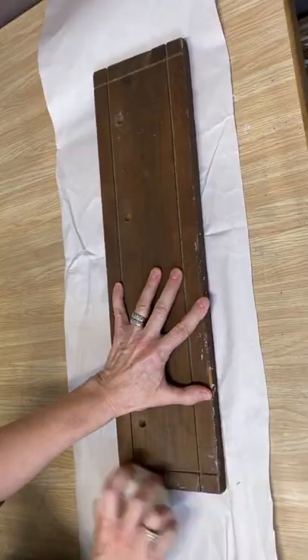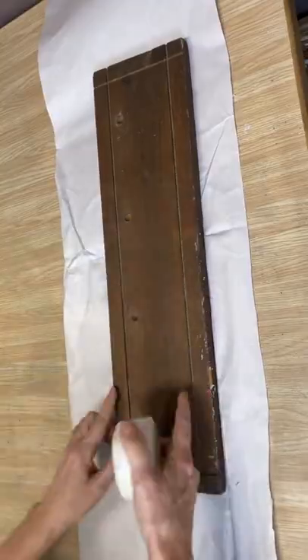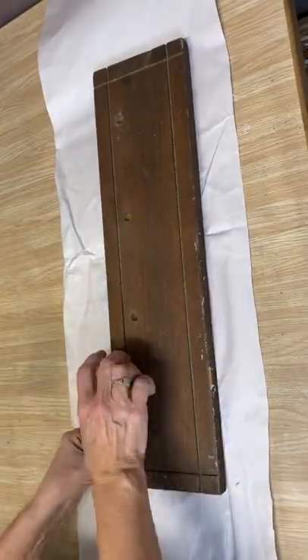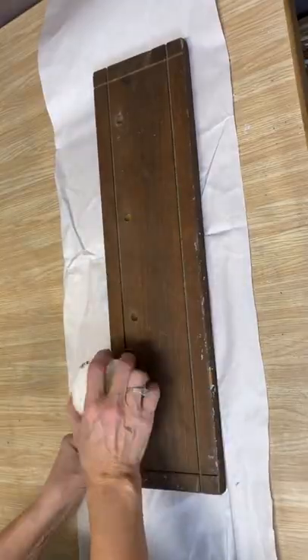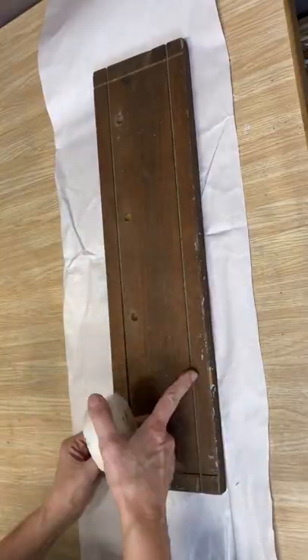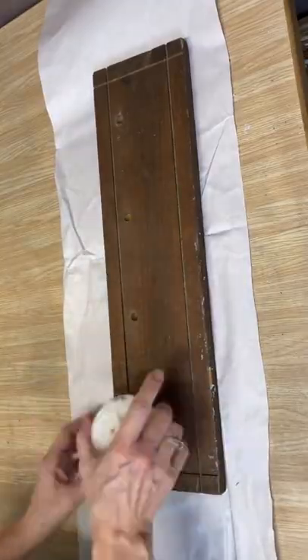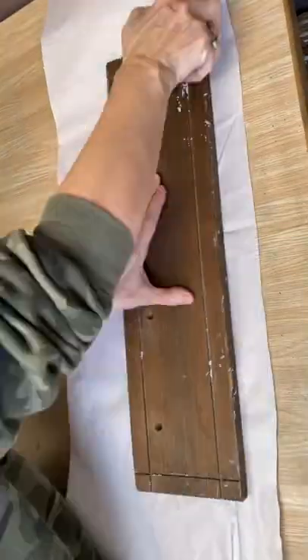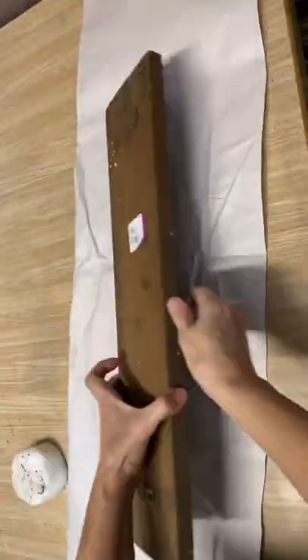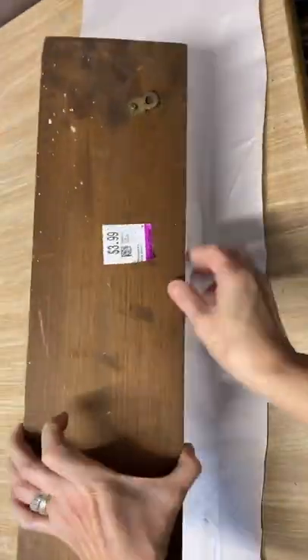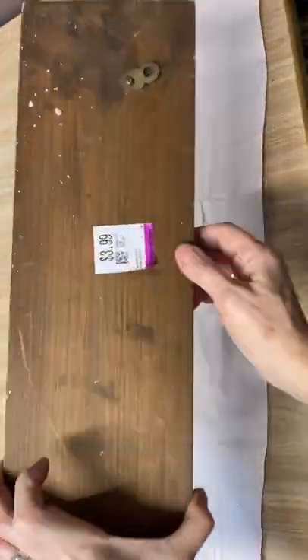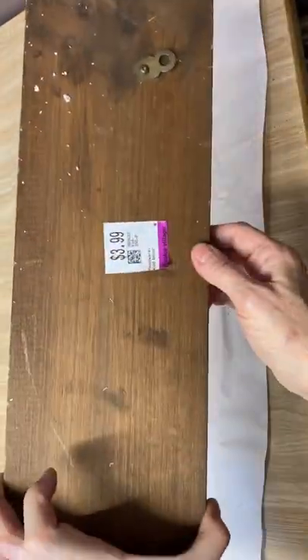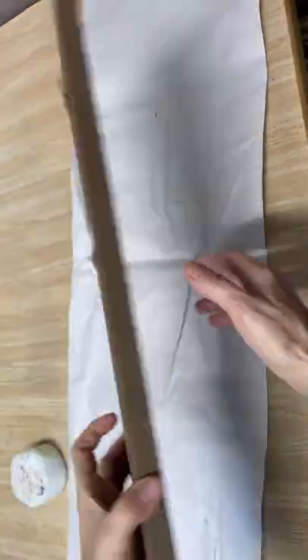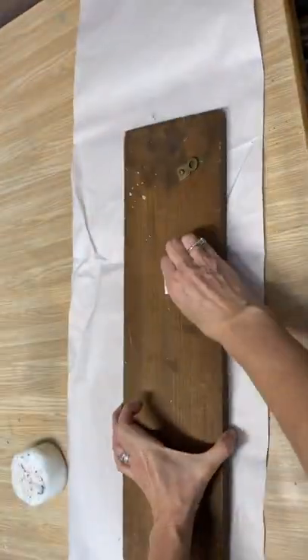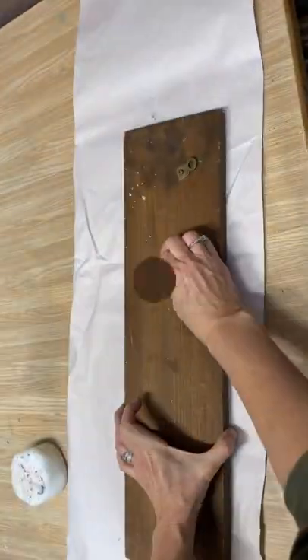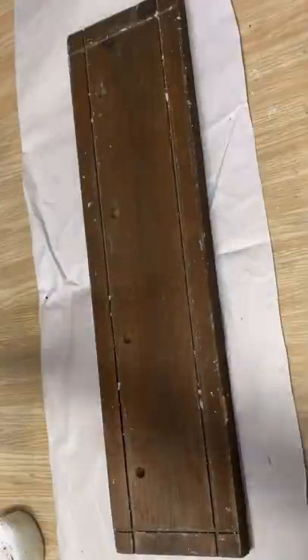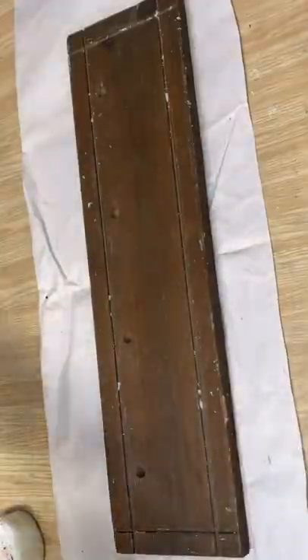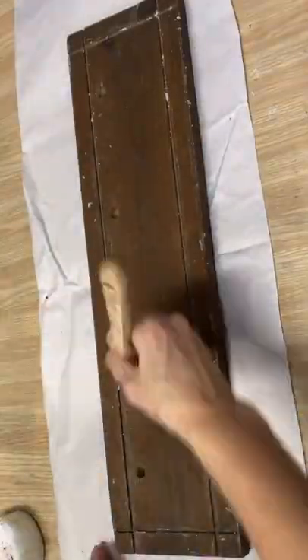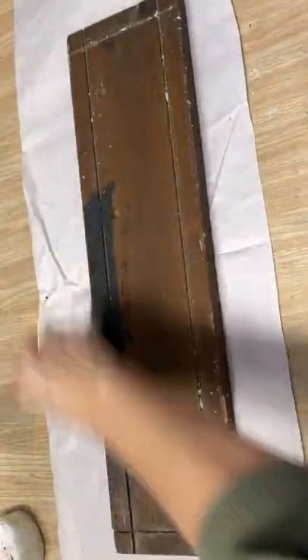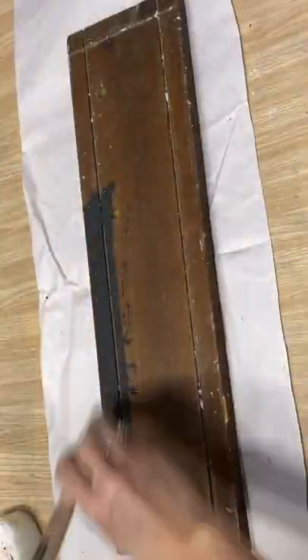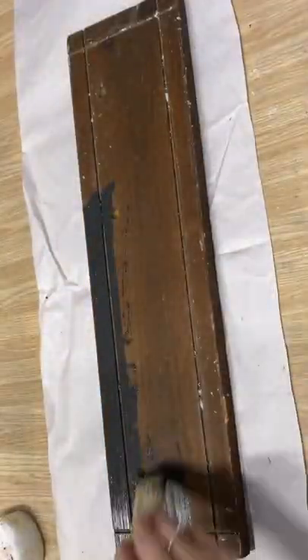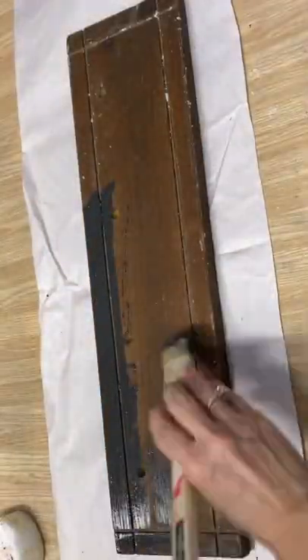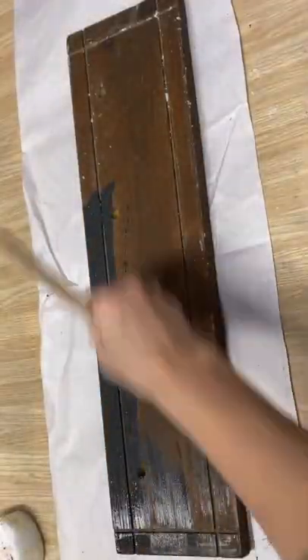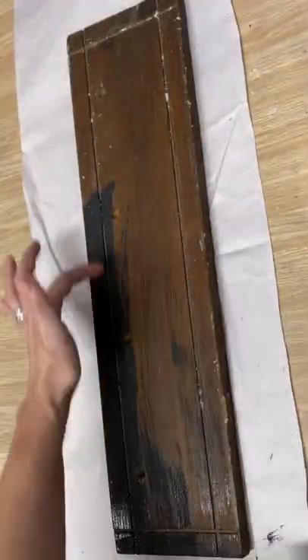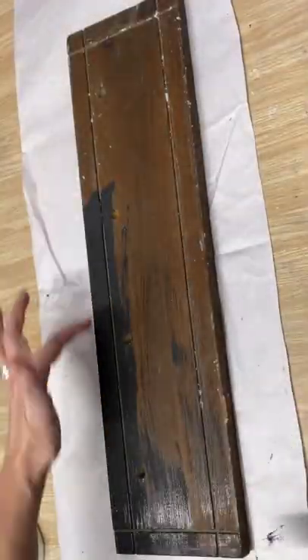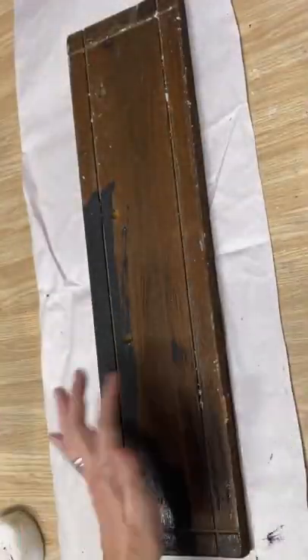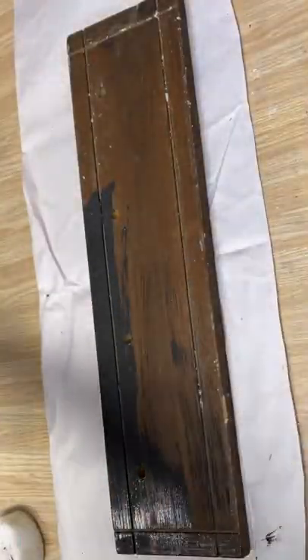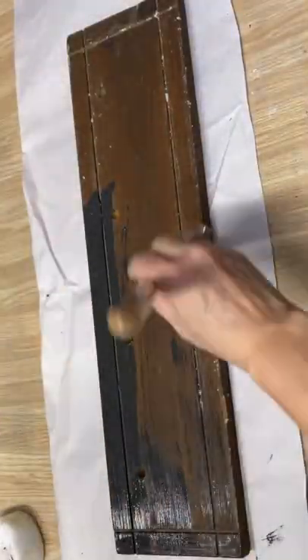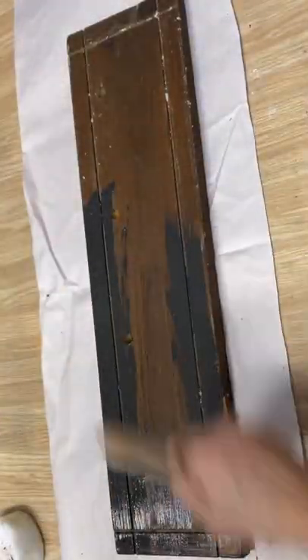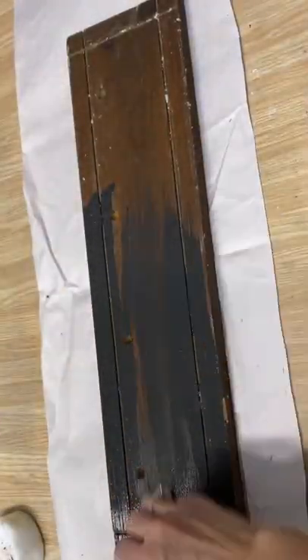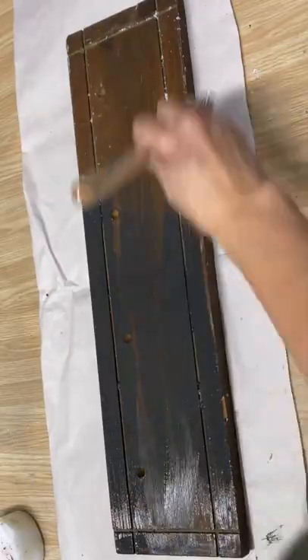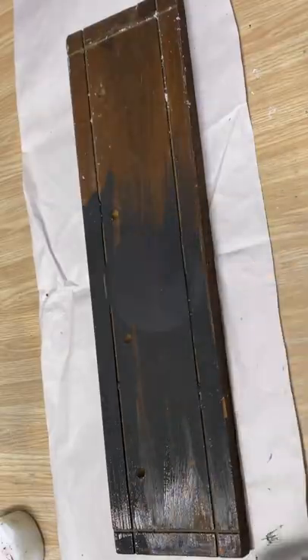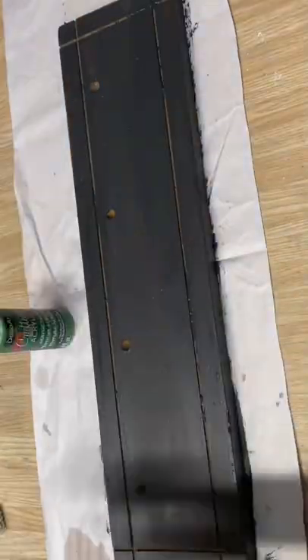Hi, Deidre here from Our Upcycled Life. I'm going to show you today how I'm going to upcycle this coat rack.